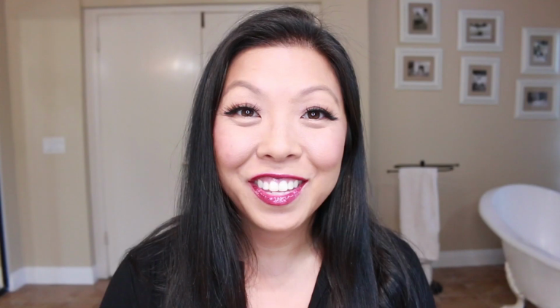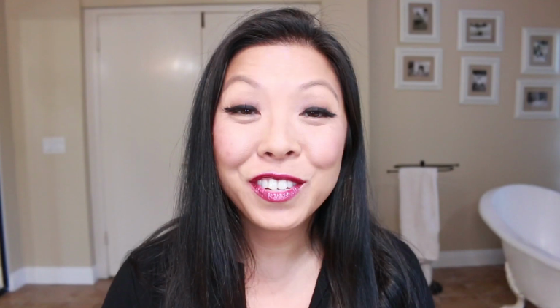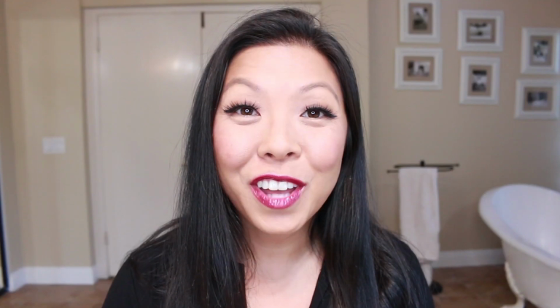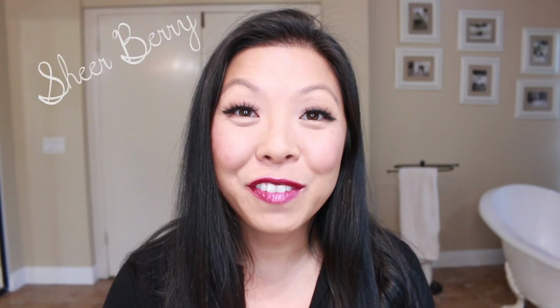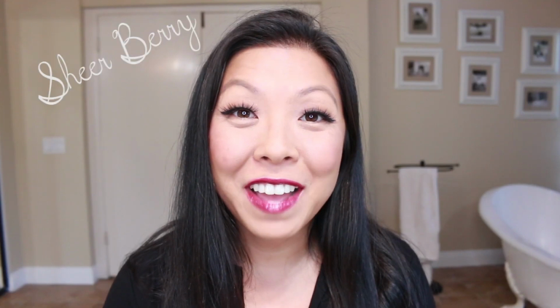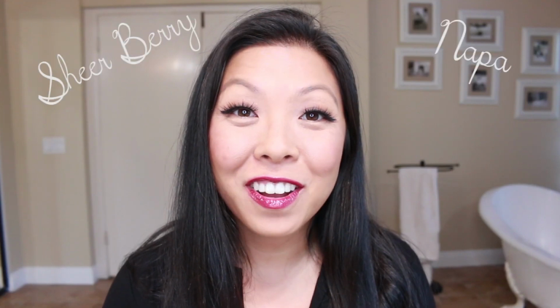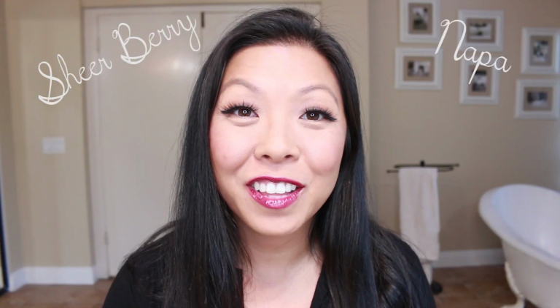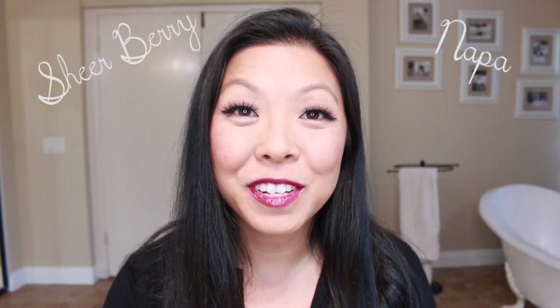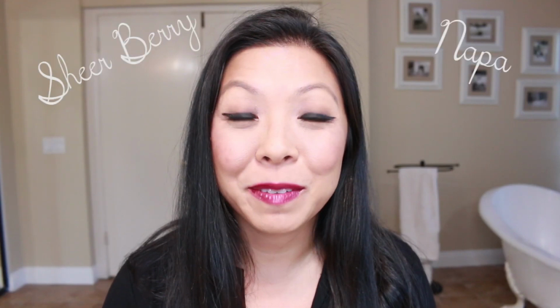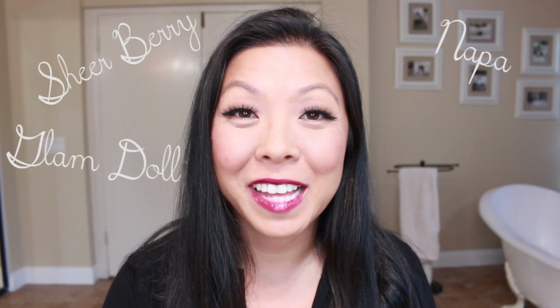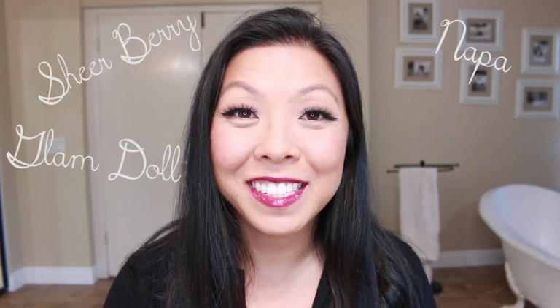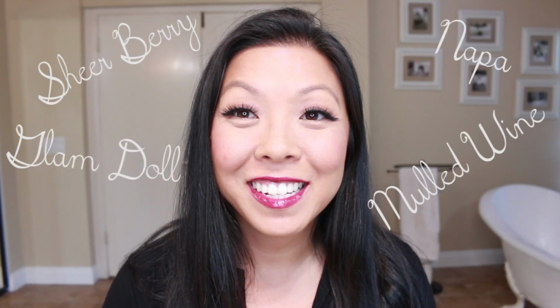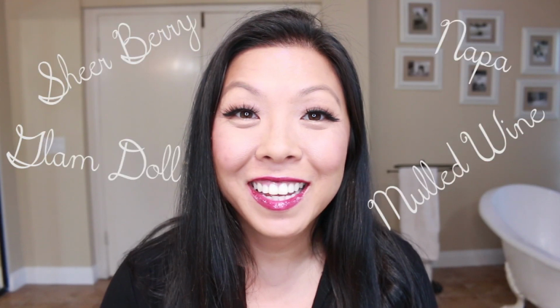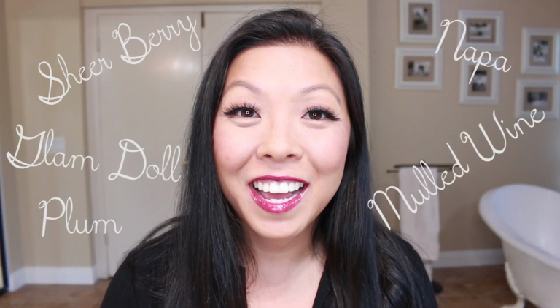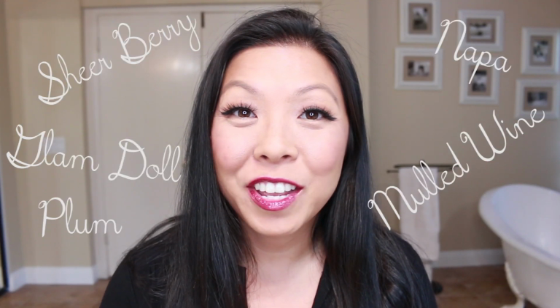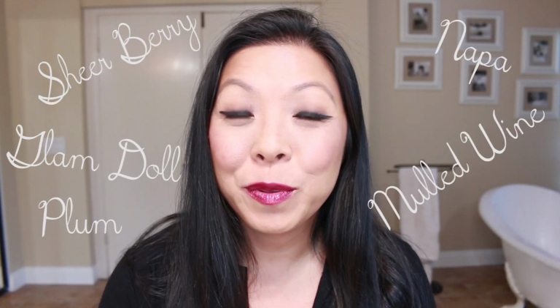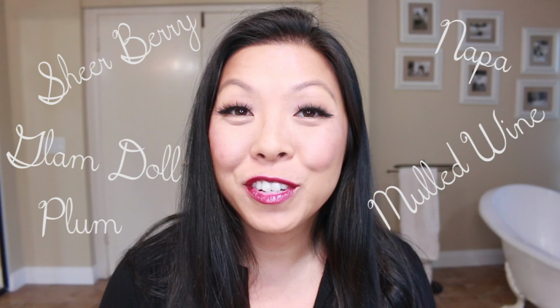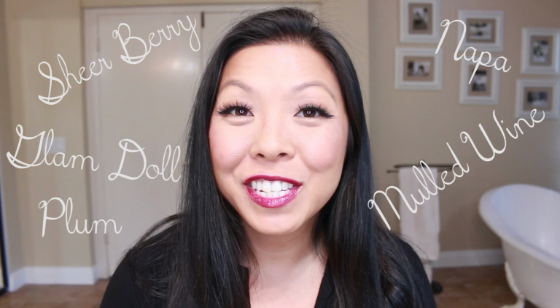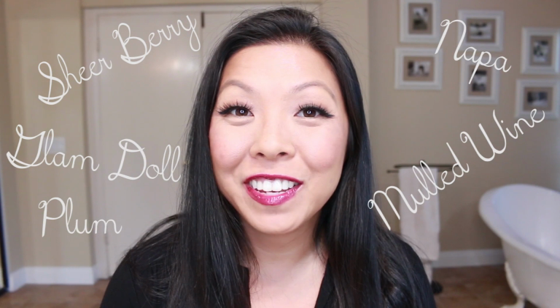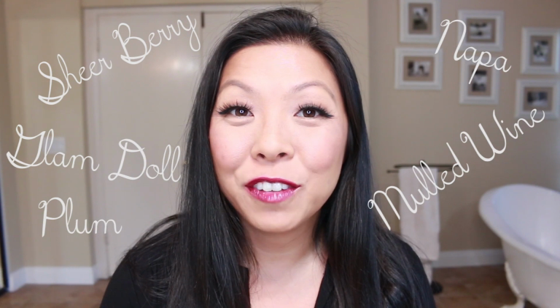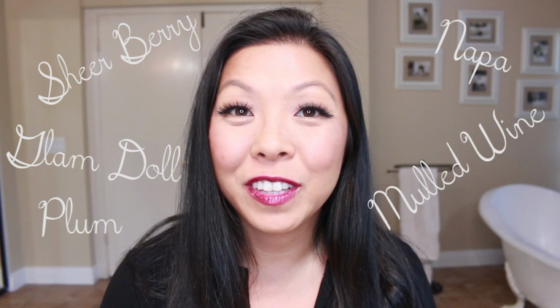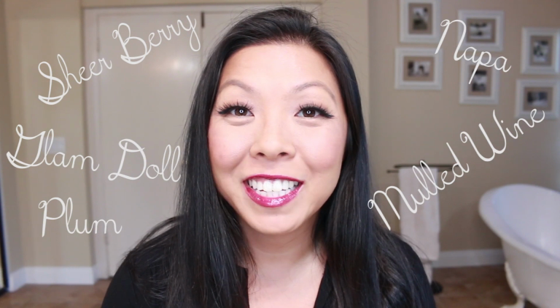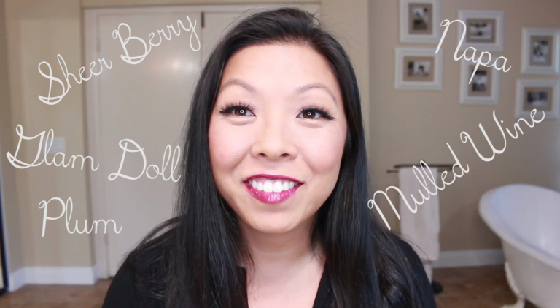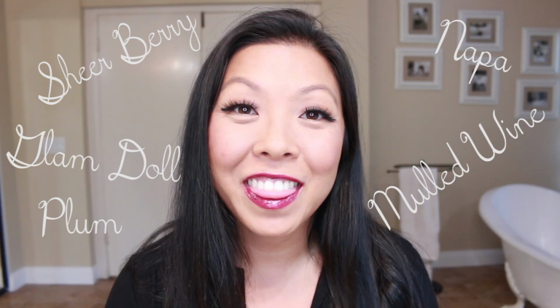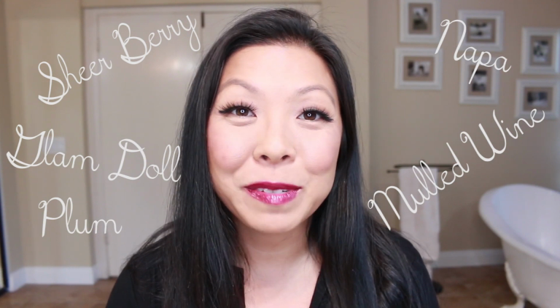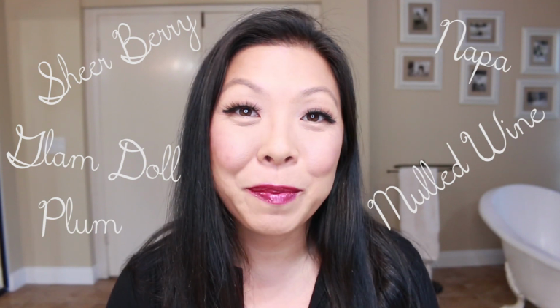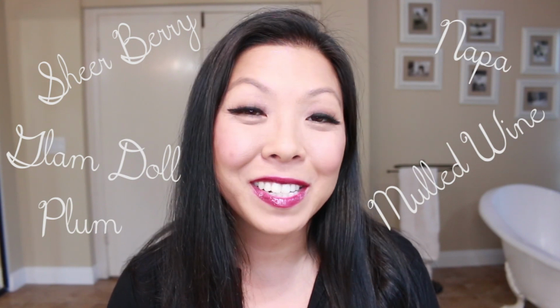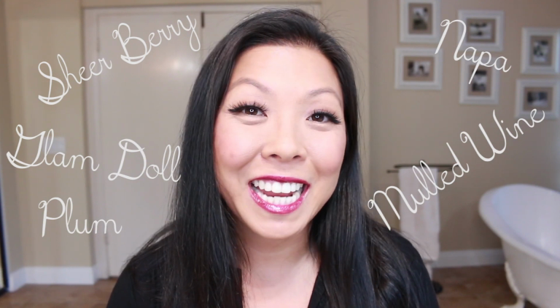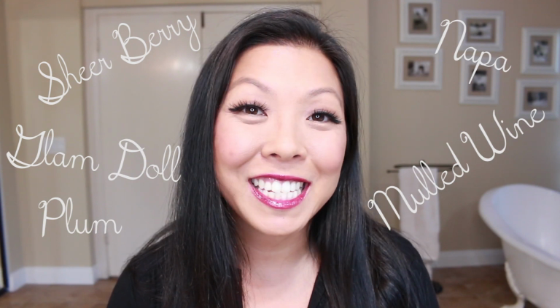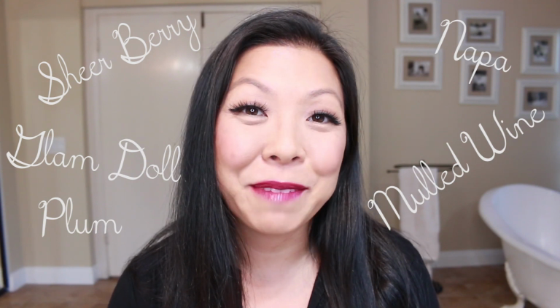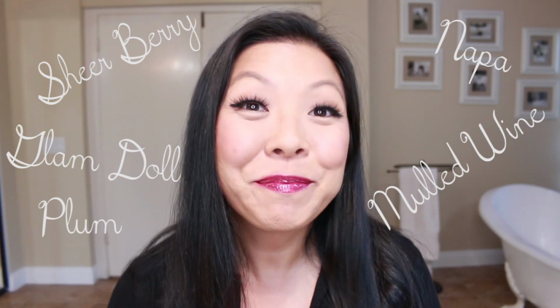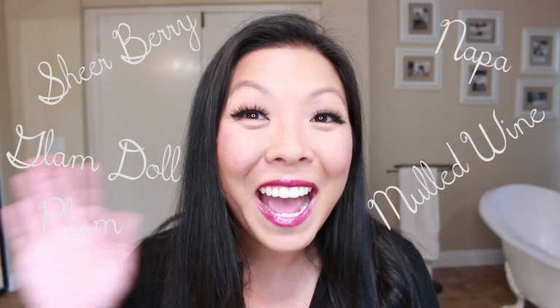You just saw the five fall colors of LipSense. I hope you enjoyed this video. If you liked it, give it a thumbs up, and I'll see you next time. Bye.